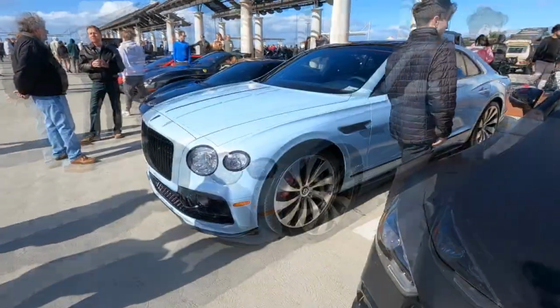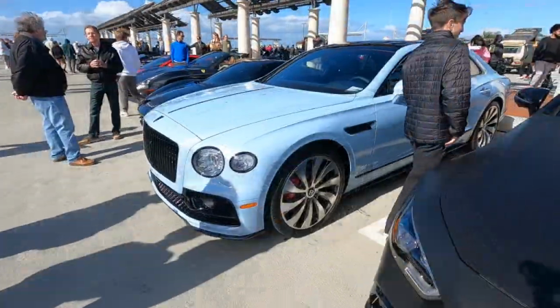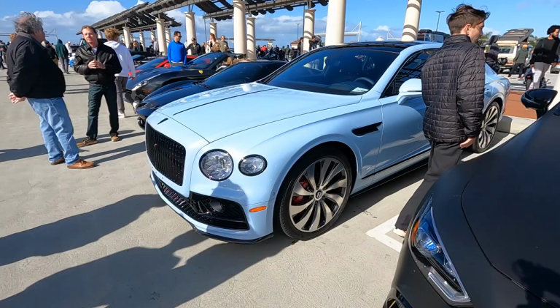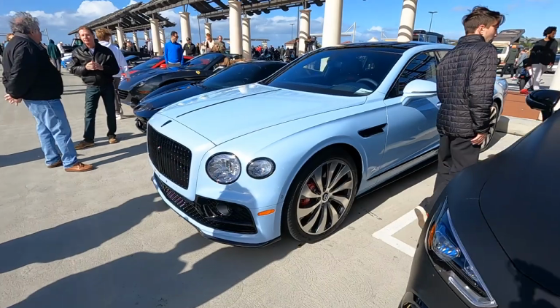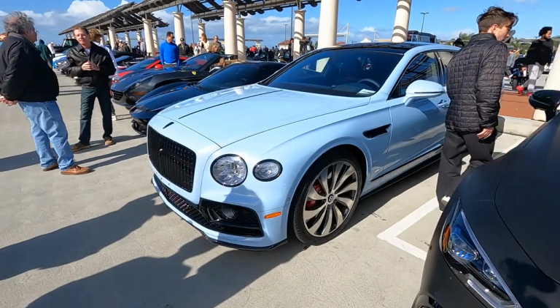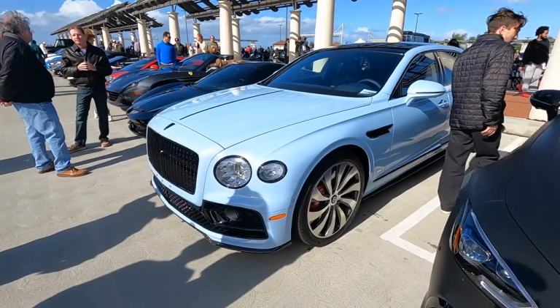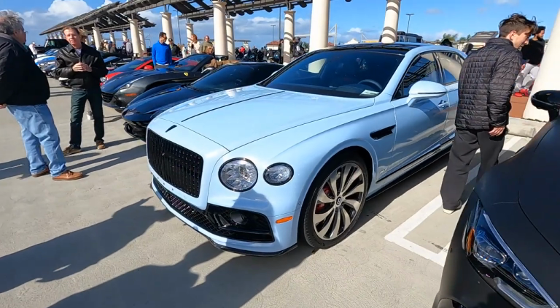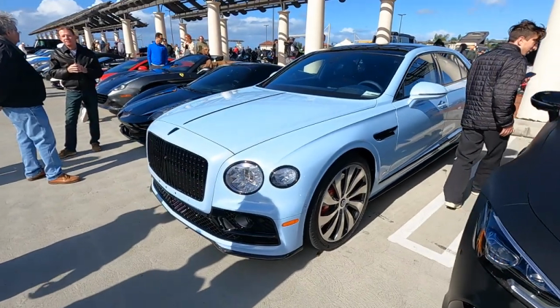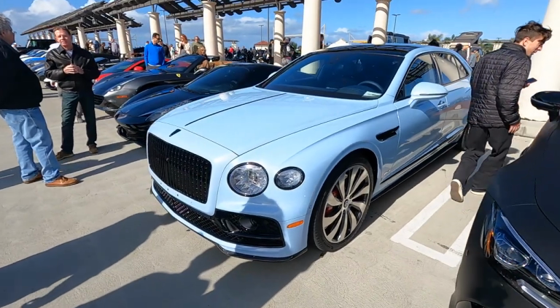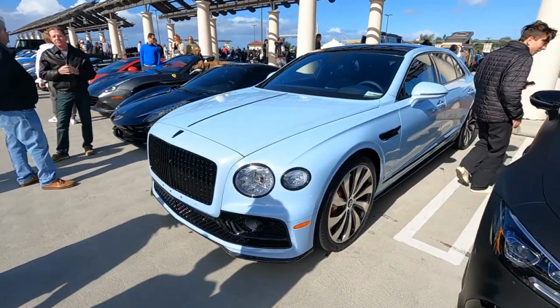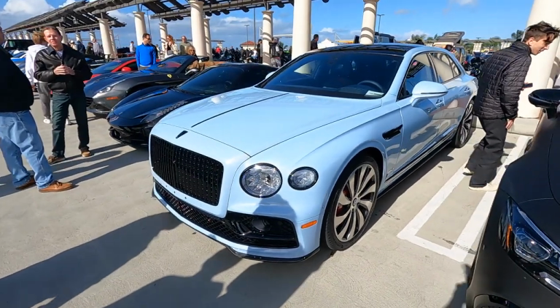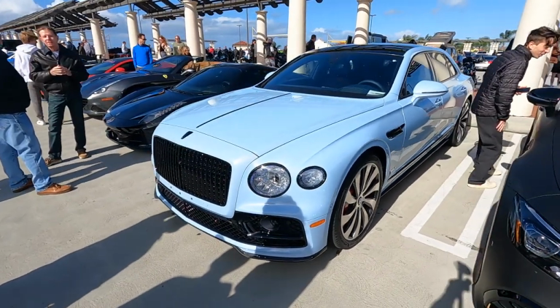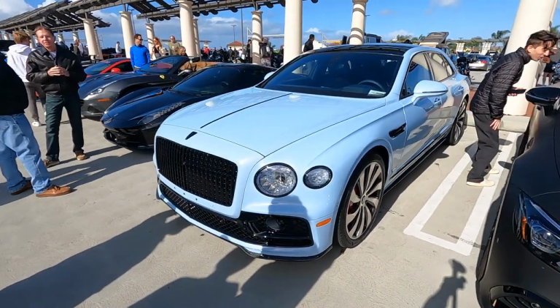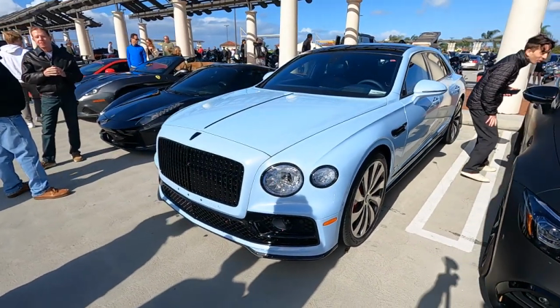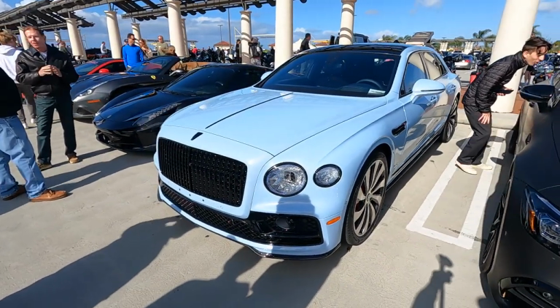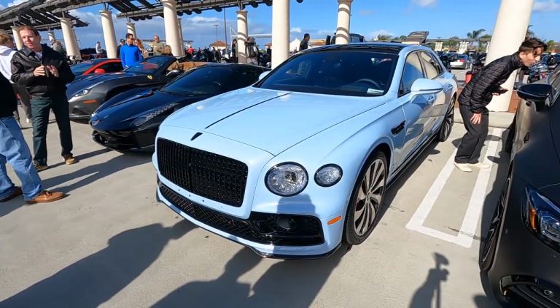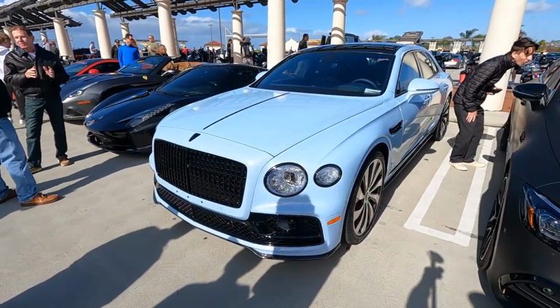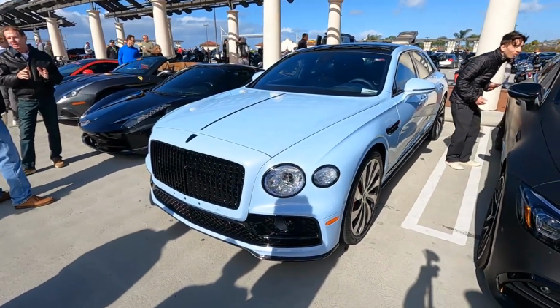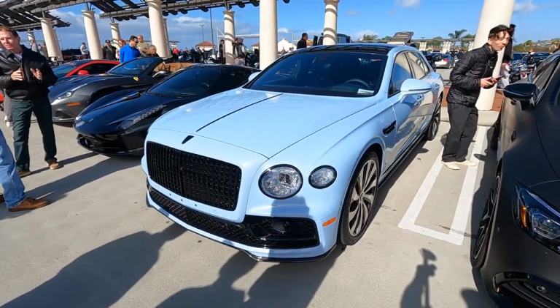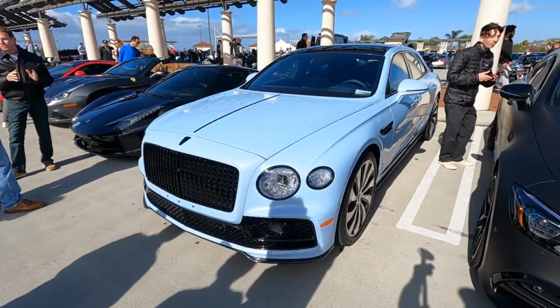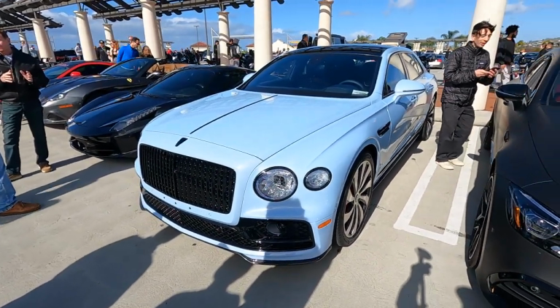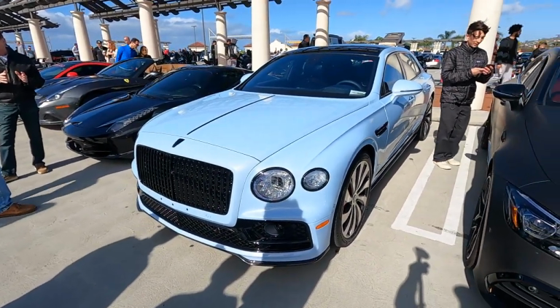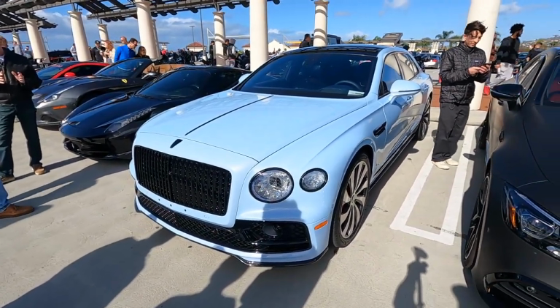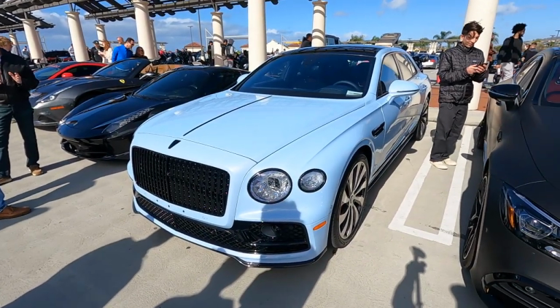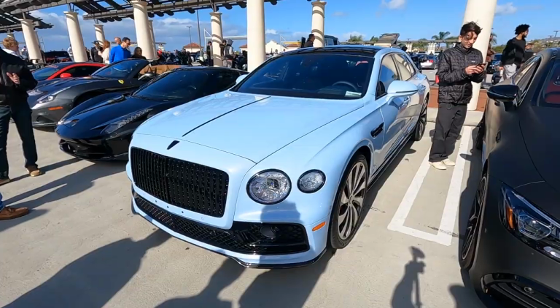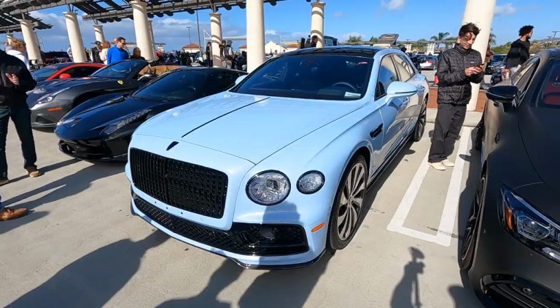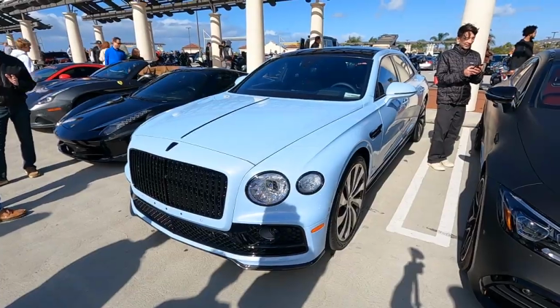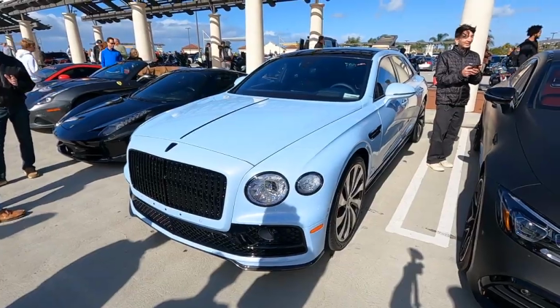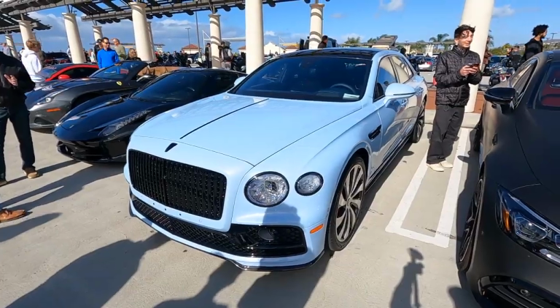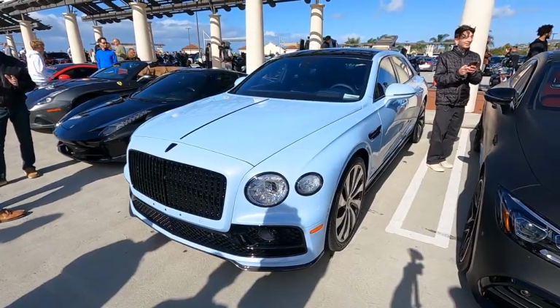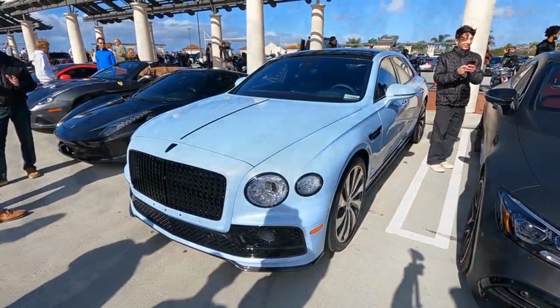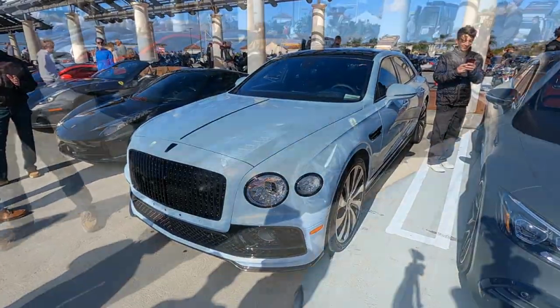It's always great to see brand new cars. This is the 2022 Bentley Flying Spur Hybrid. Big thanks to Jordan for bringing this one out — really interesting to see.